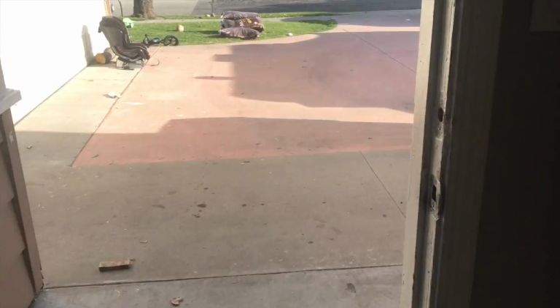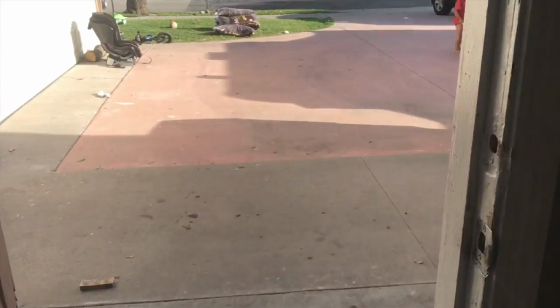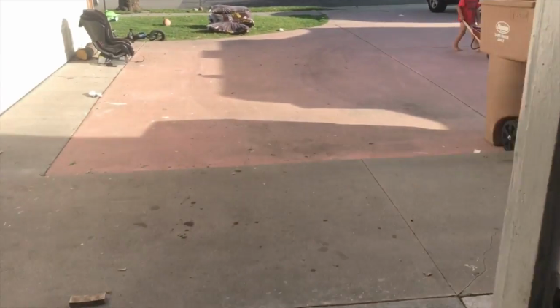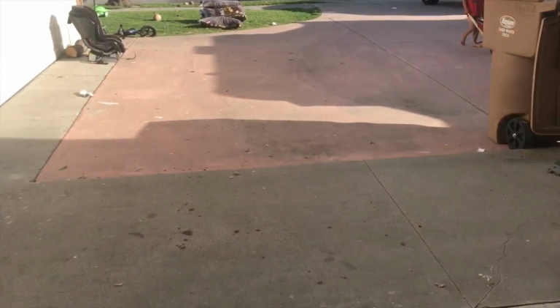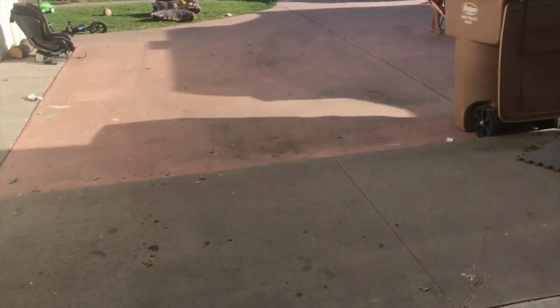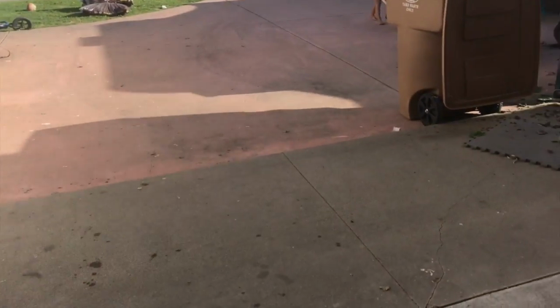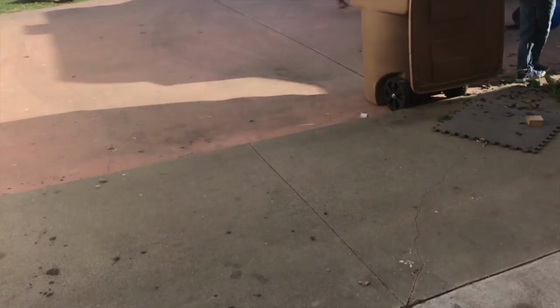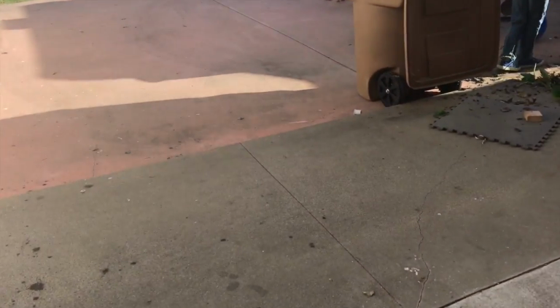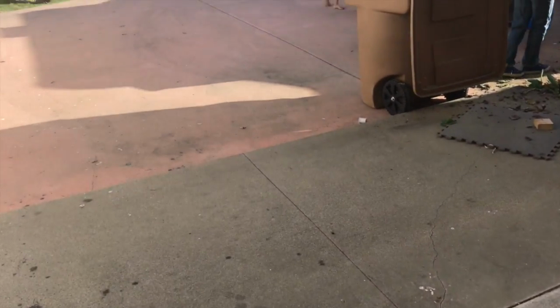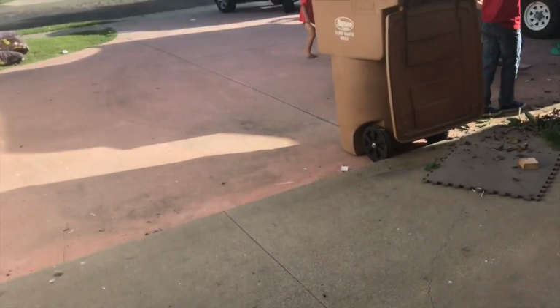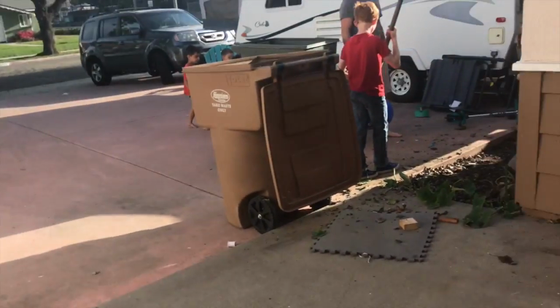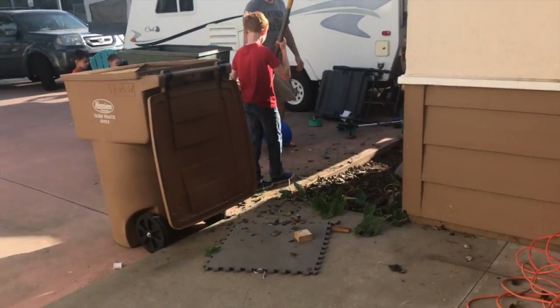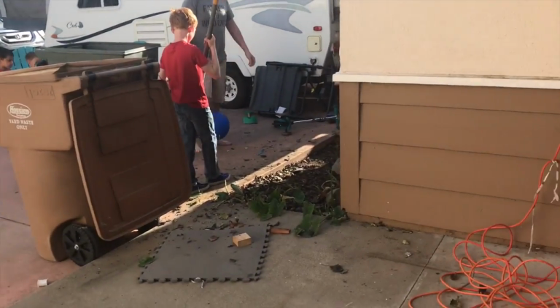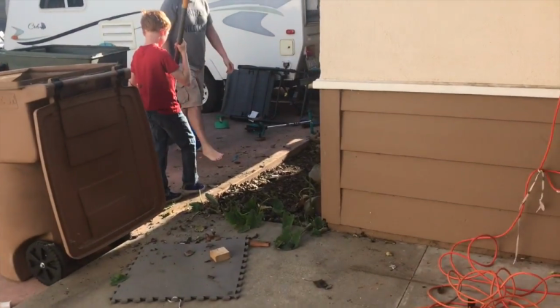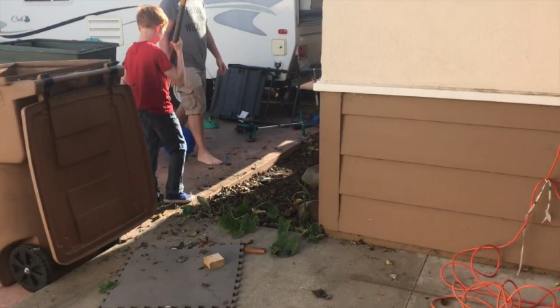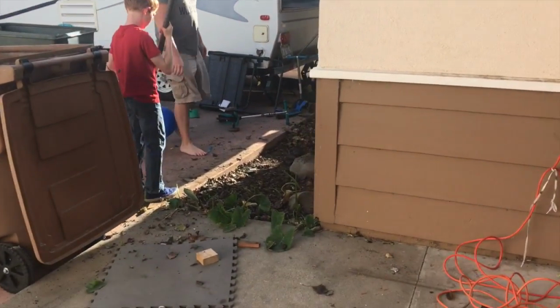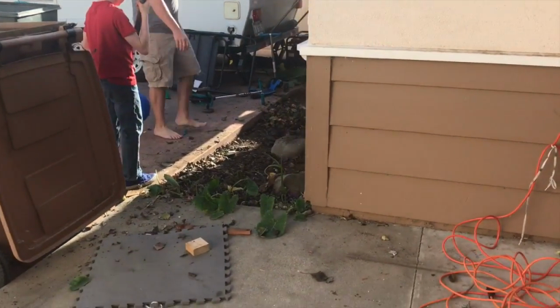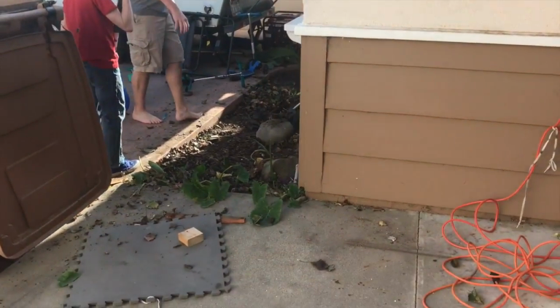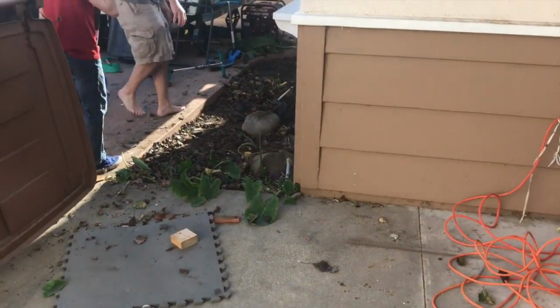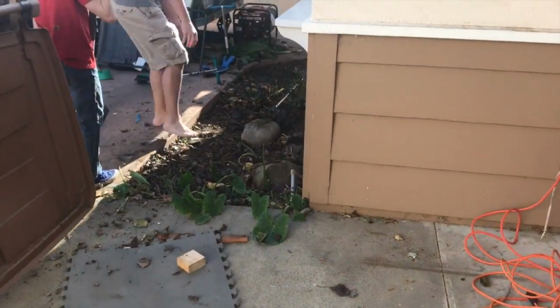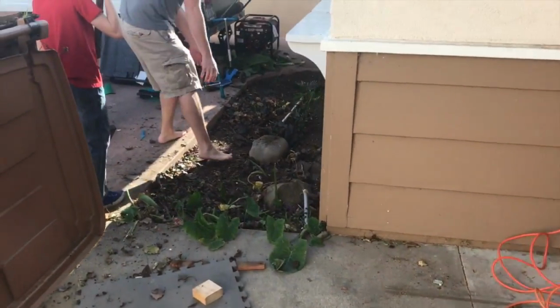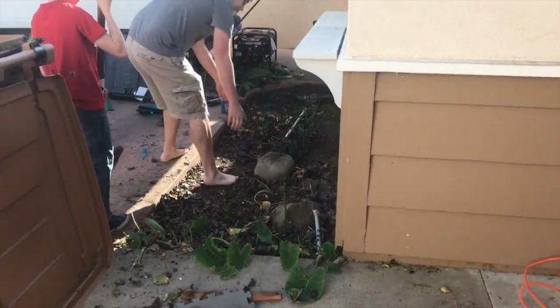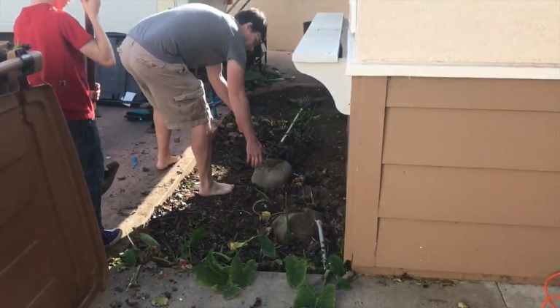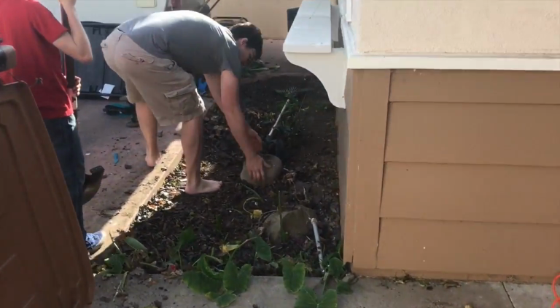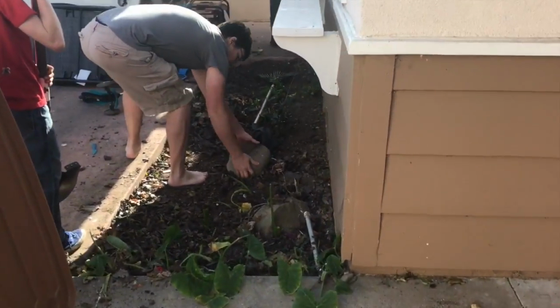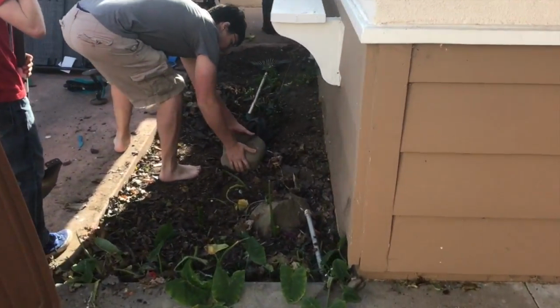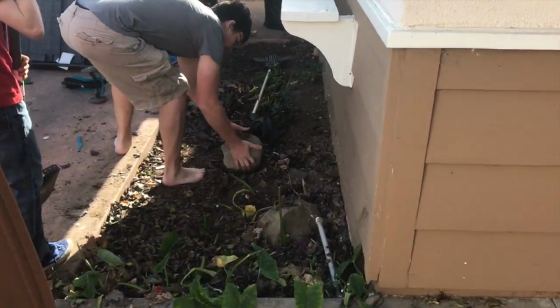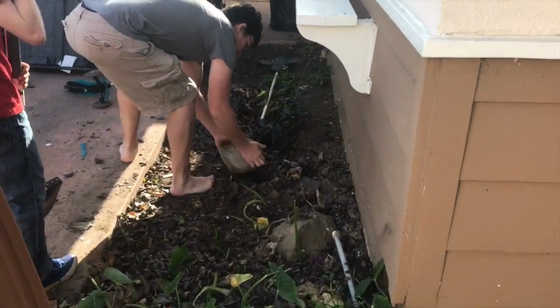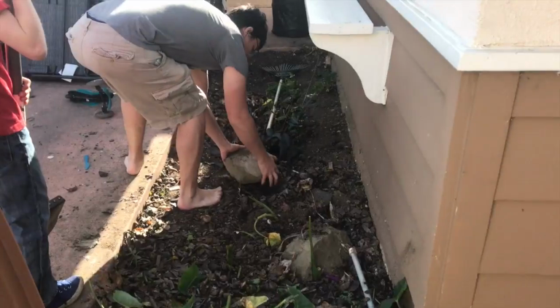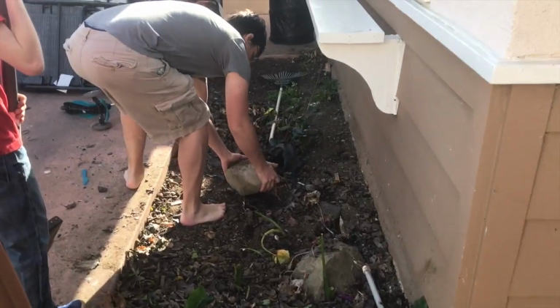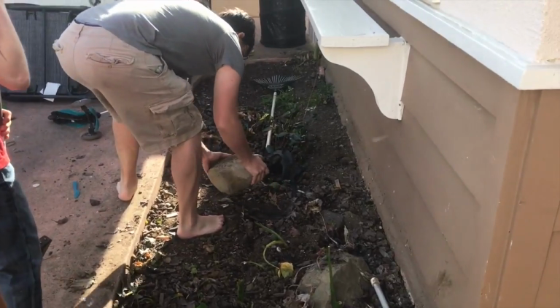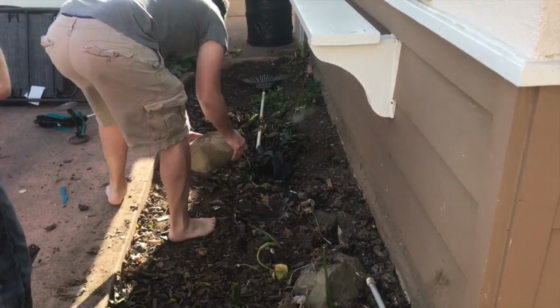Yard work day. We have a party coming up and we're trying to get rid of all that crap in our yard.